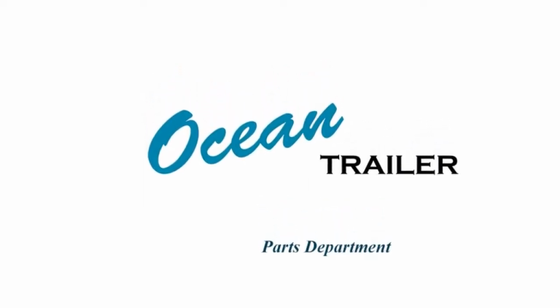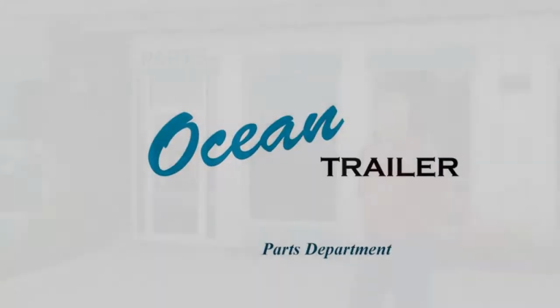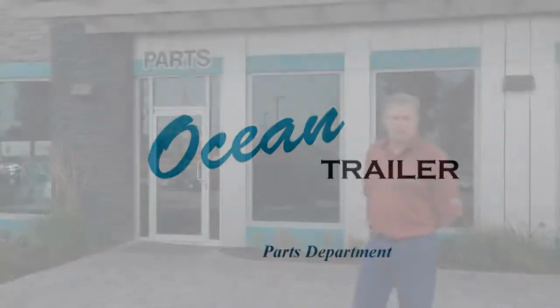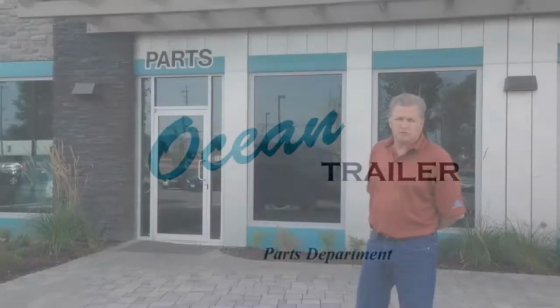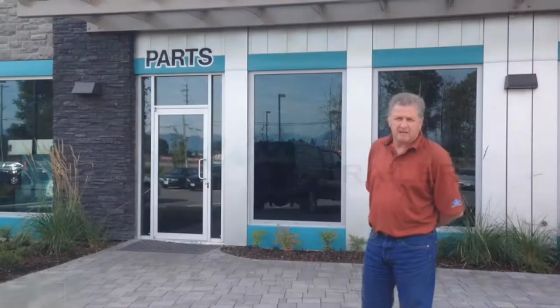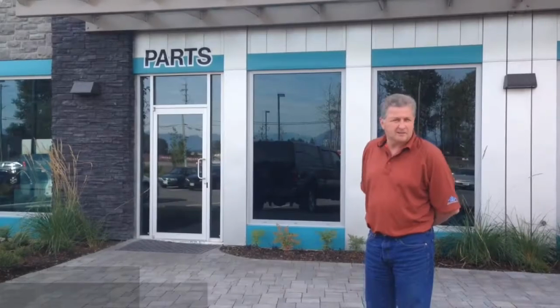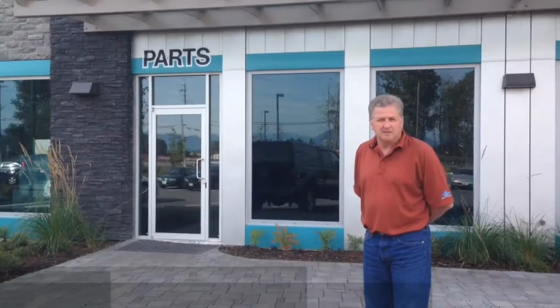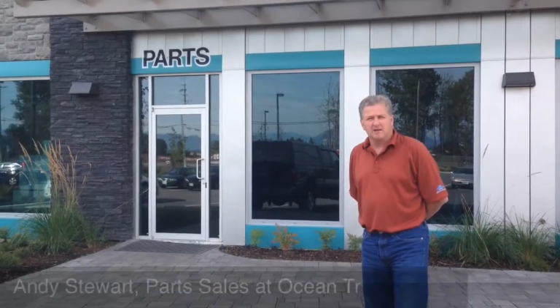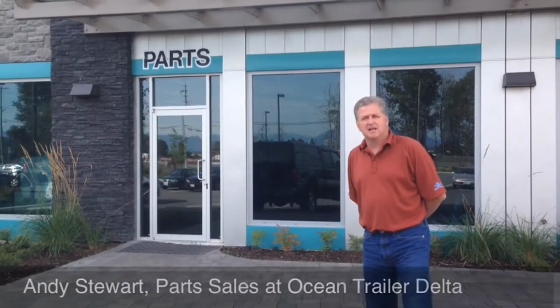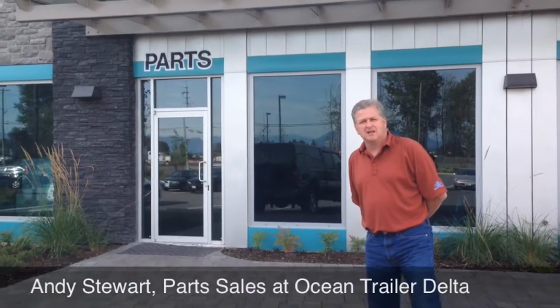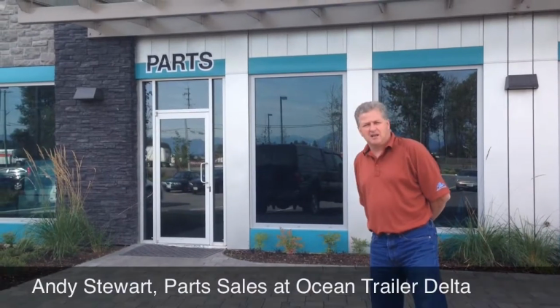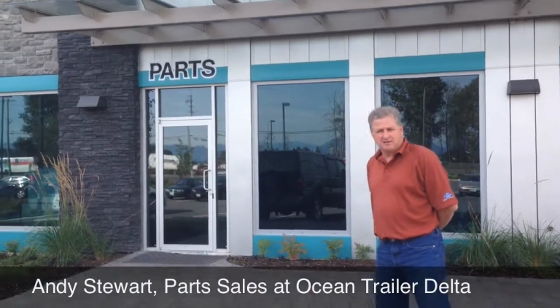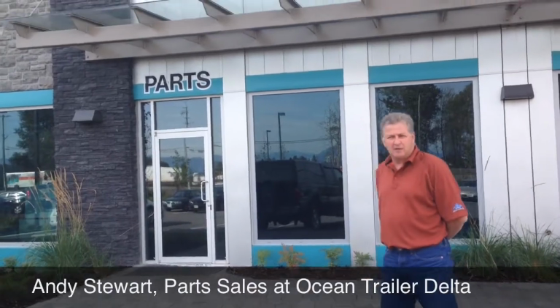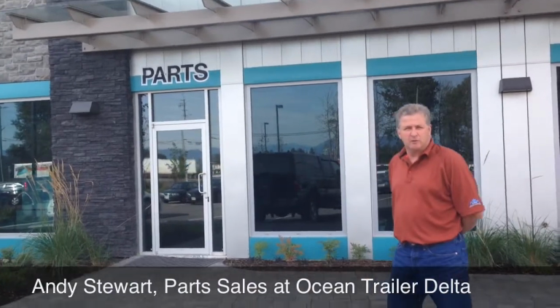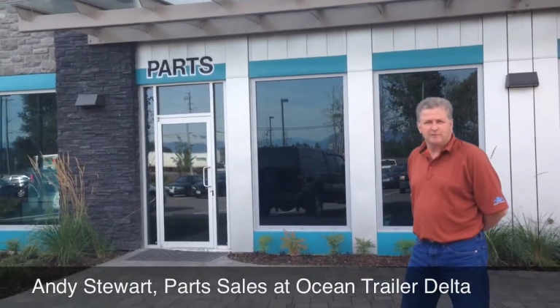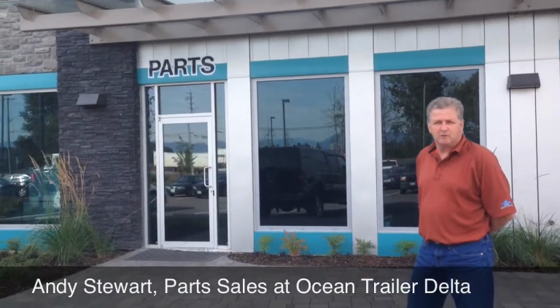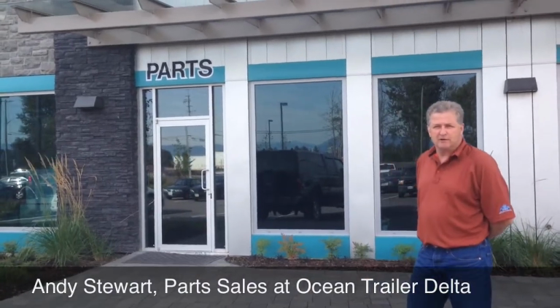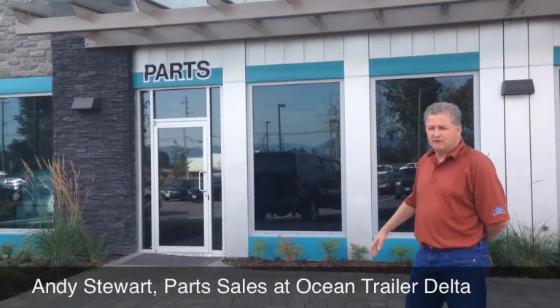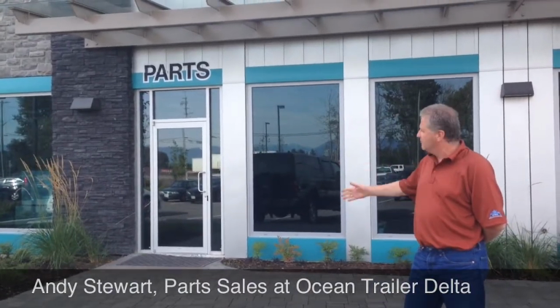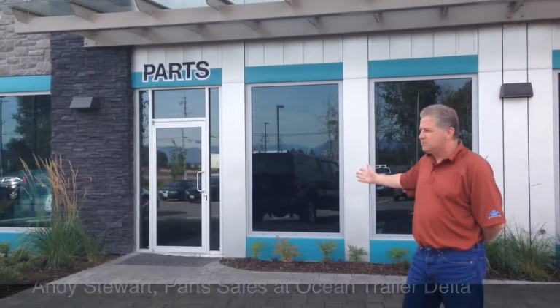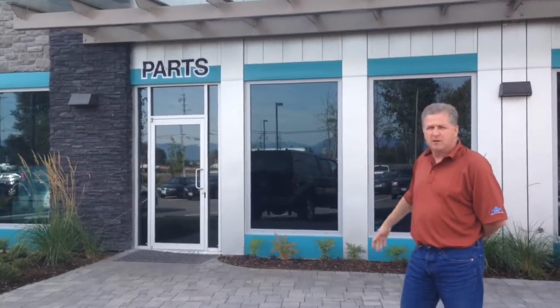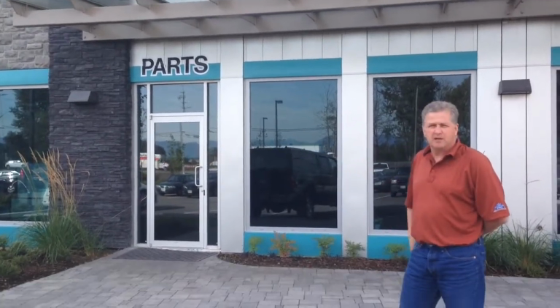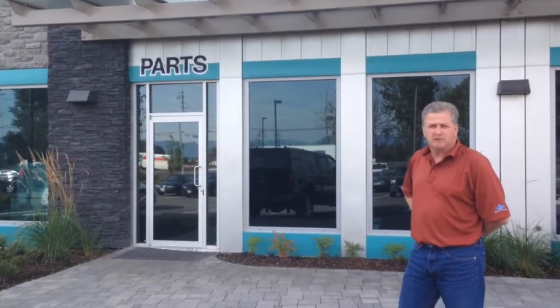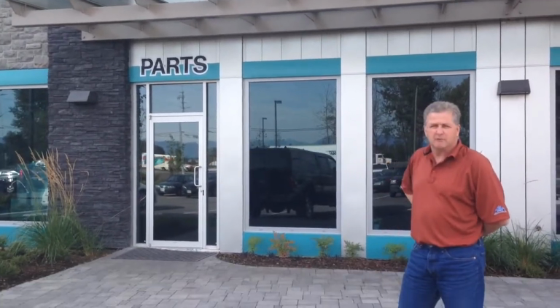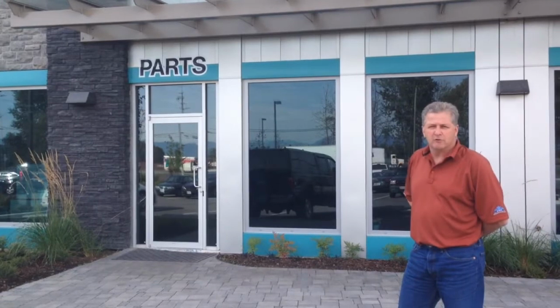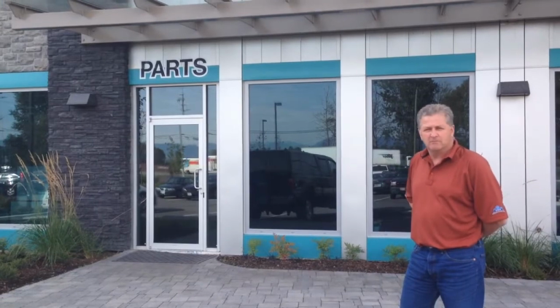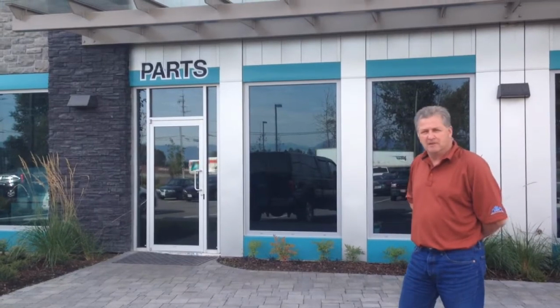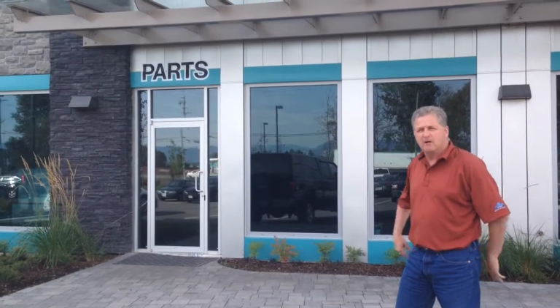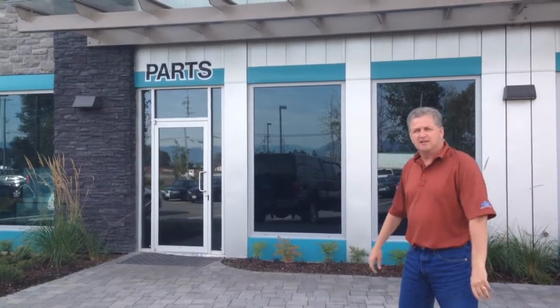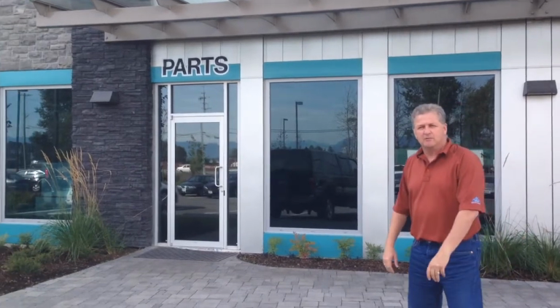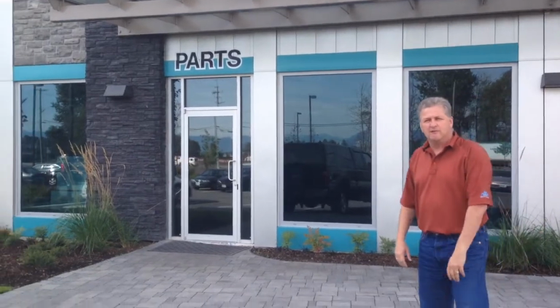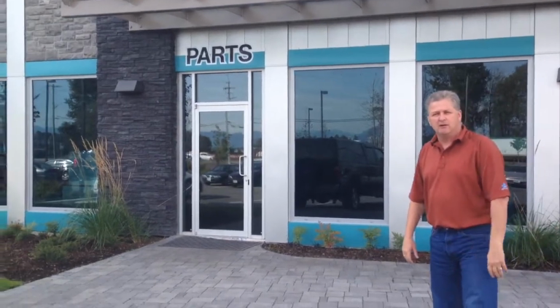Welcome to Ocean Trailer Delta. My name is Andy. I'm going to take you on a brief tour of our parts department here on River Road. Come on inside and we'll have a look.